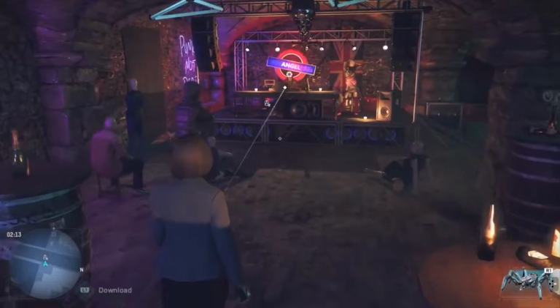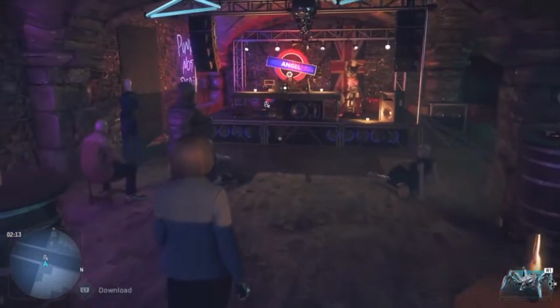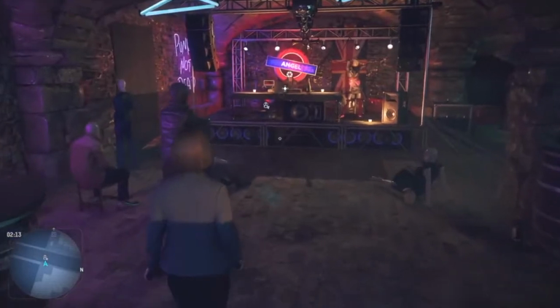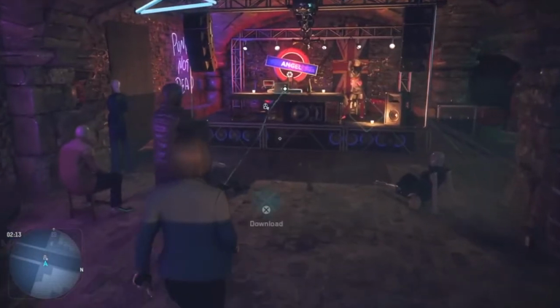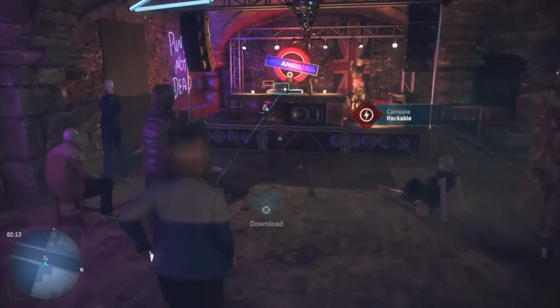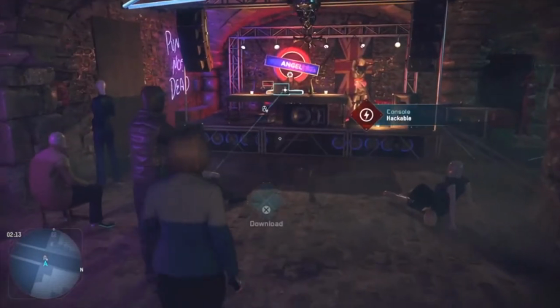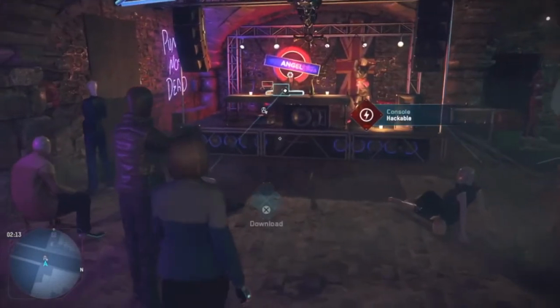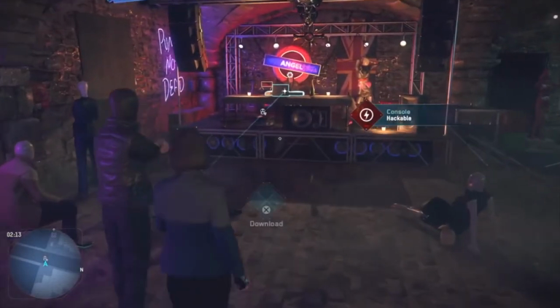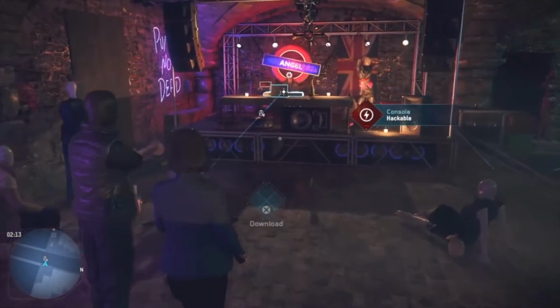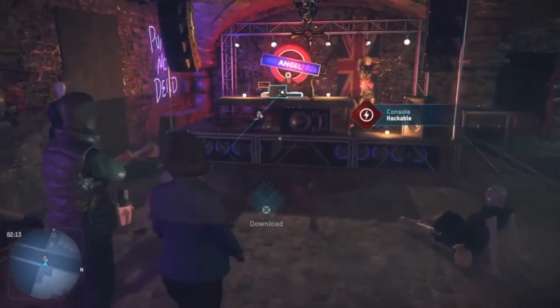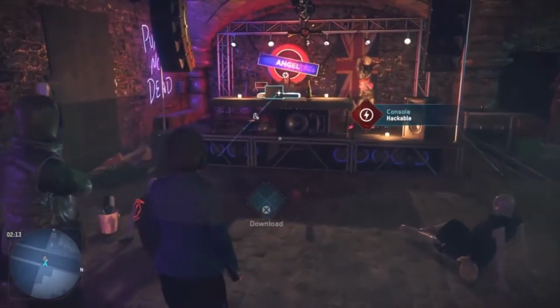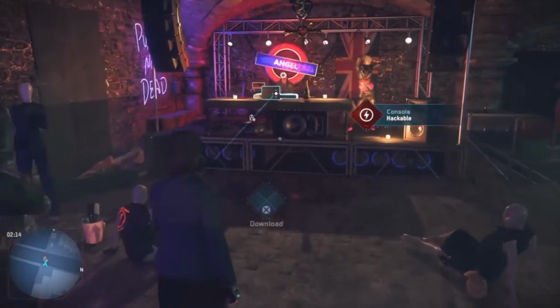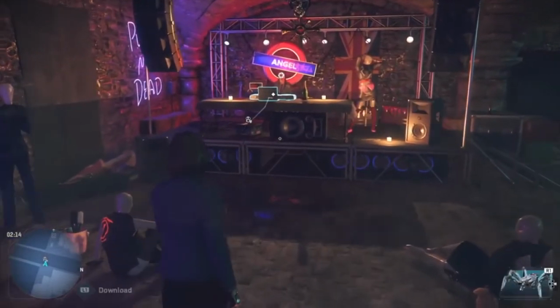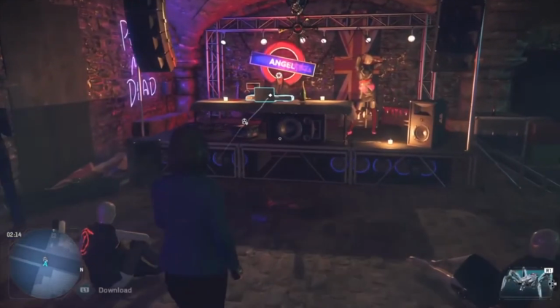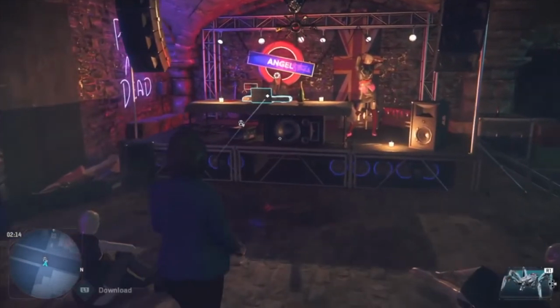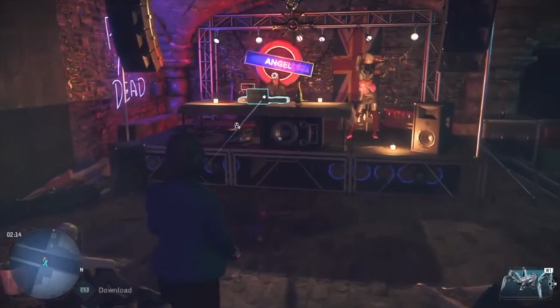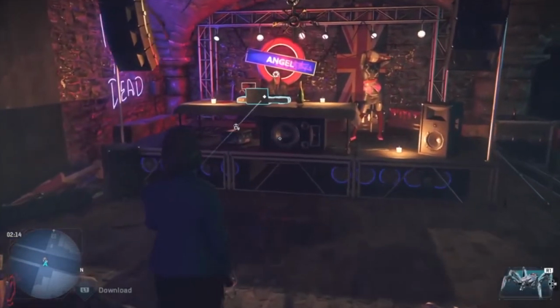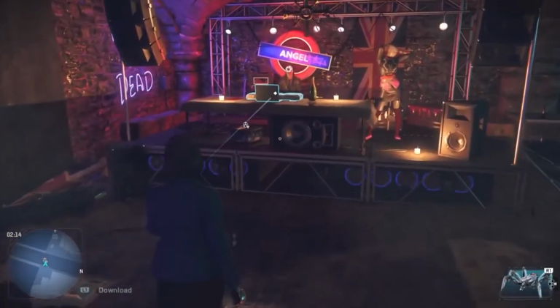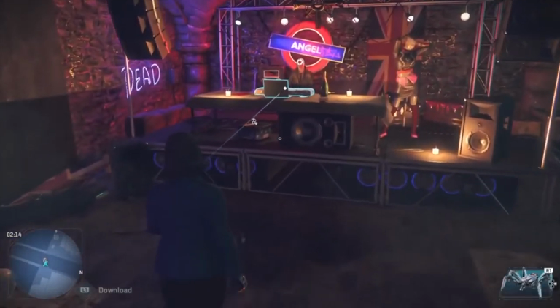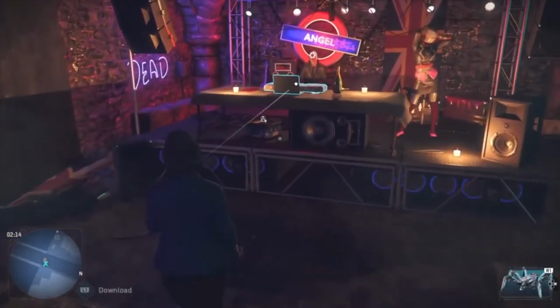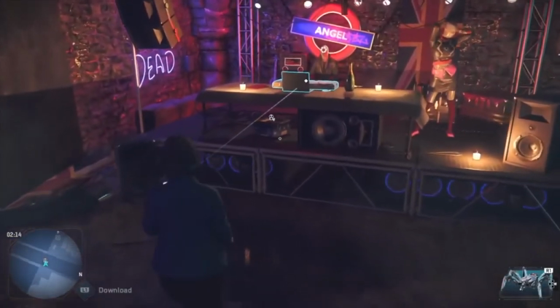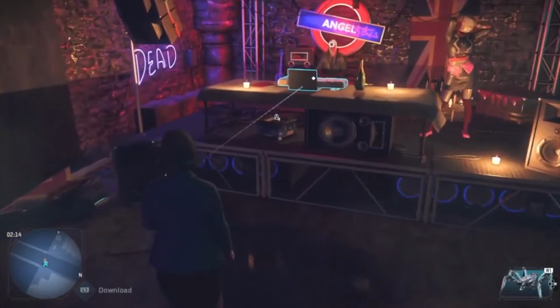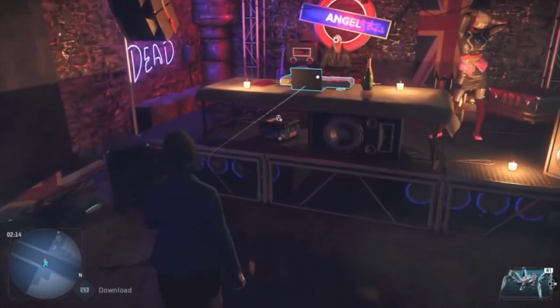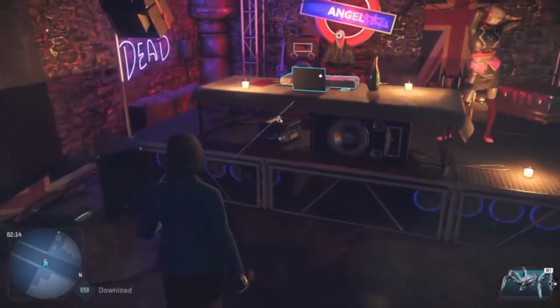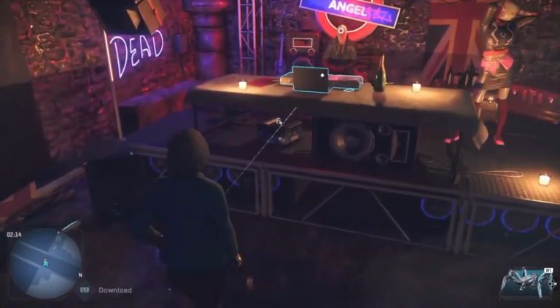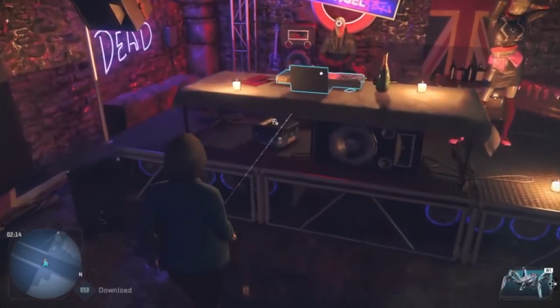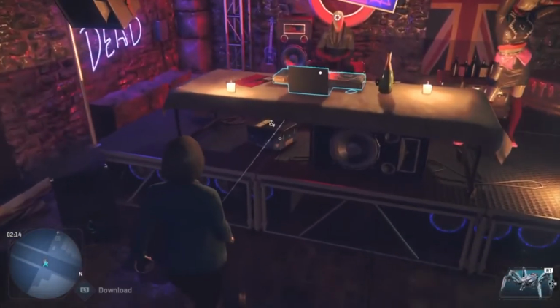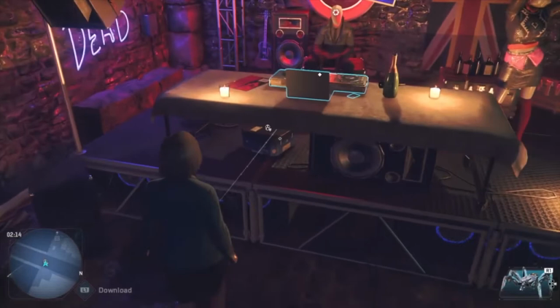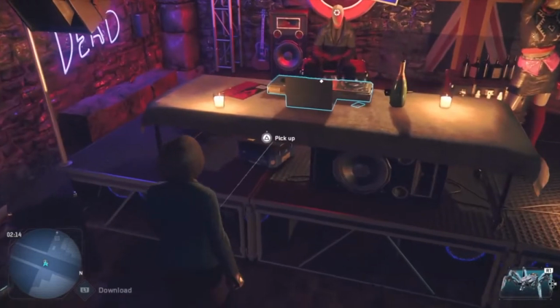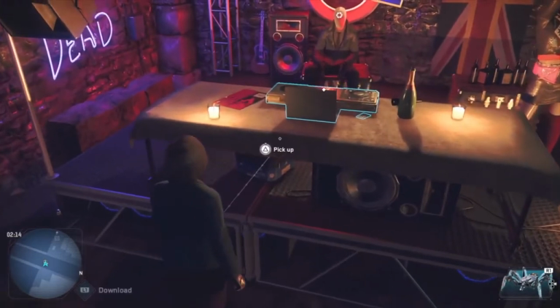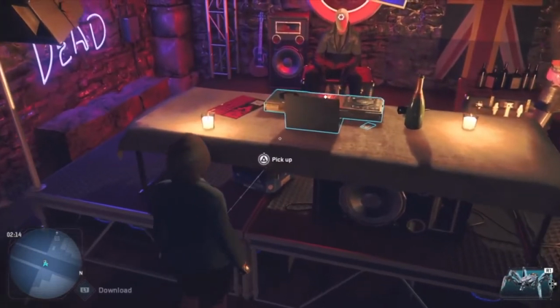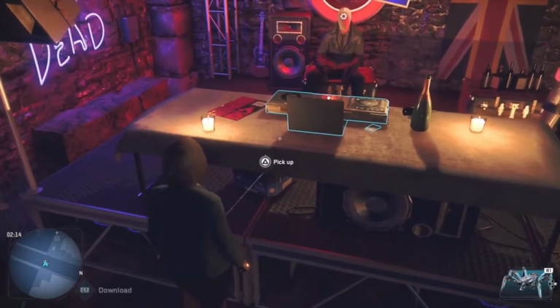Today, we'll show you how to get the collectible mask hiding under London Bridge in Watch Dogs Legion.